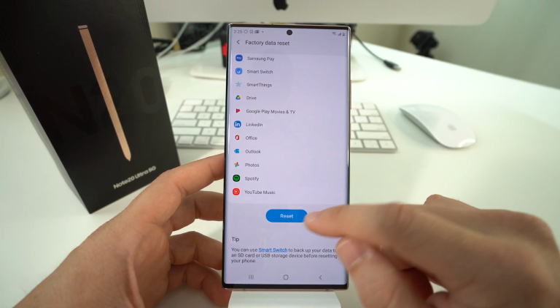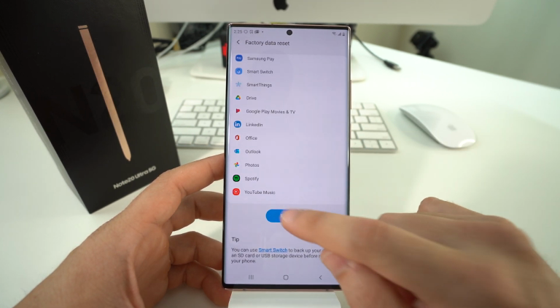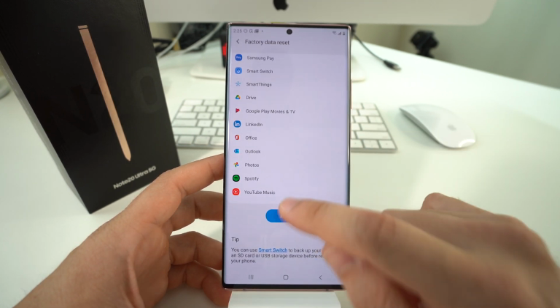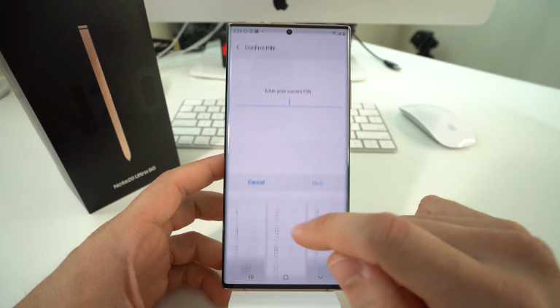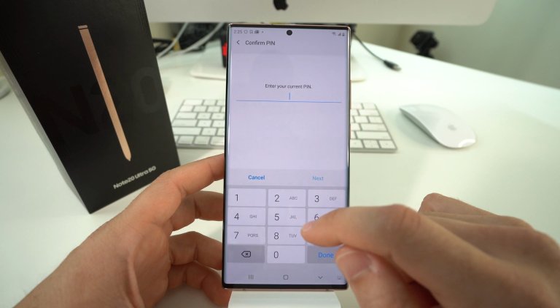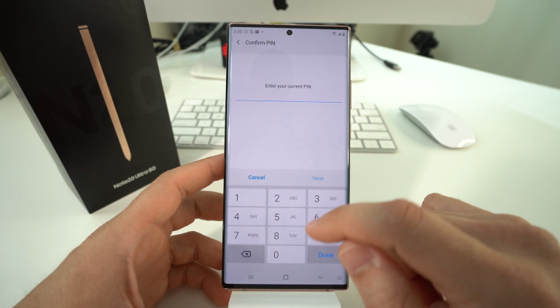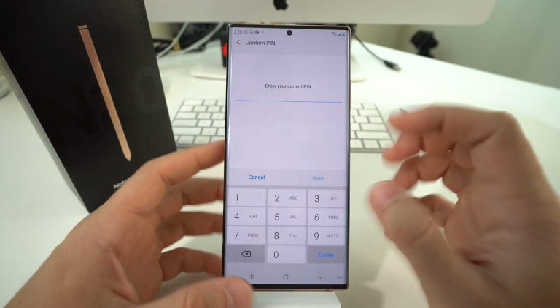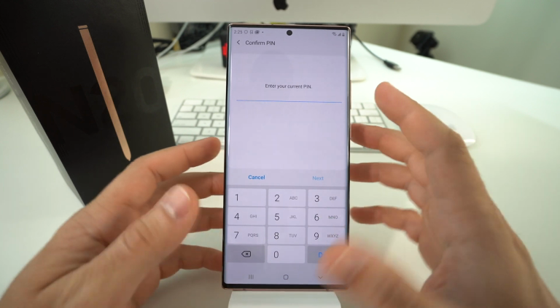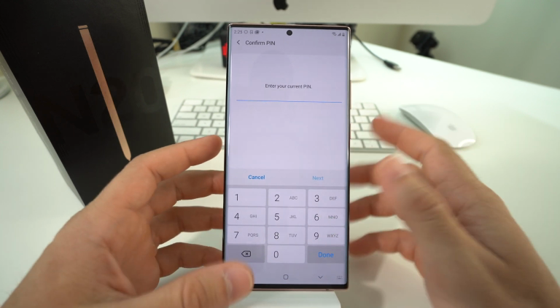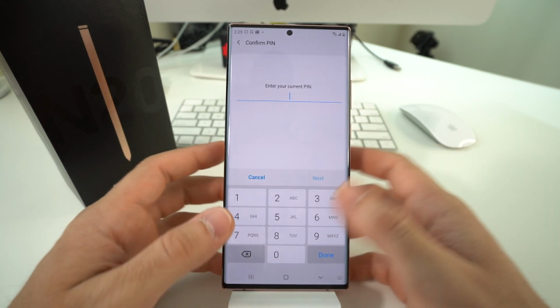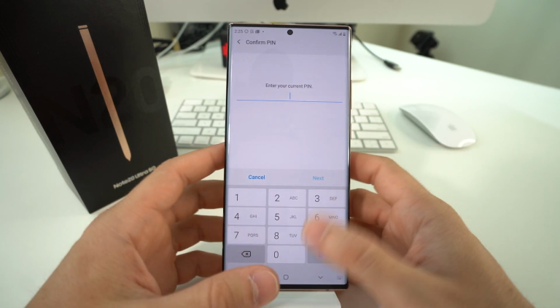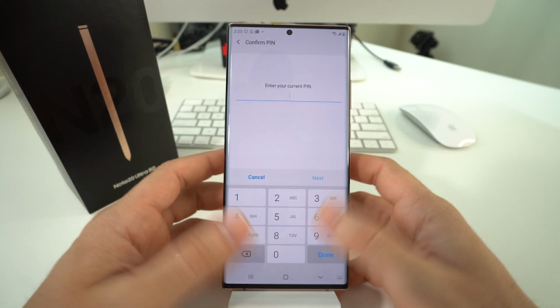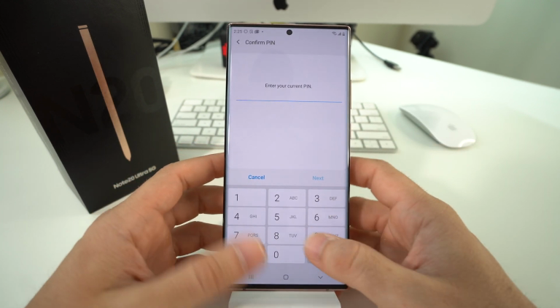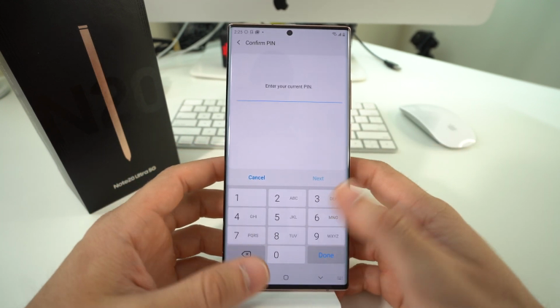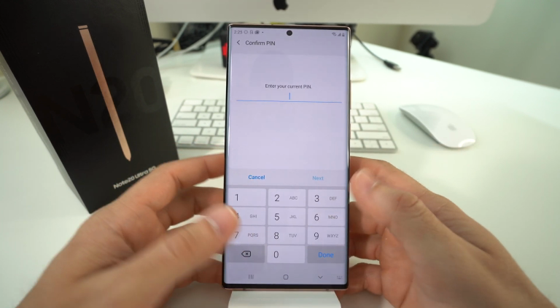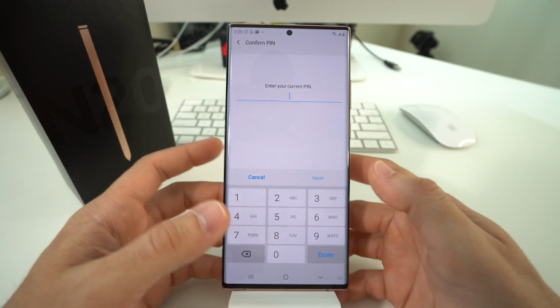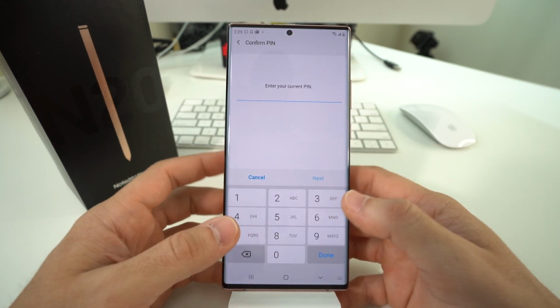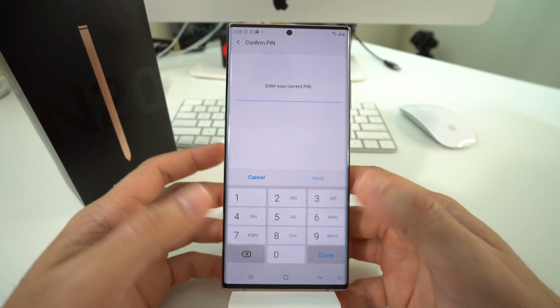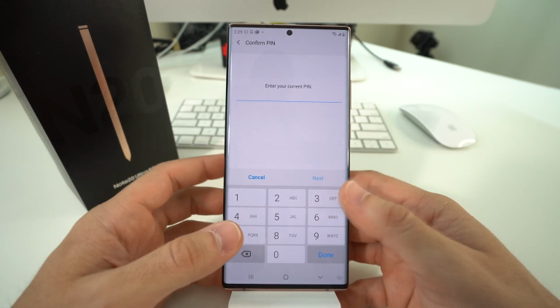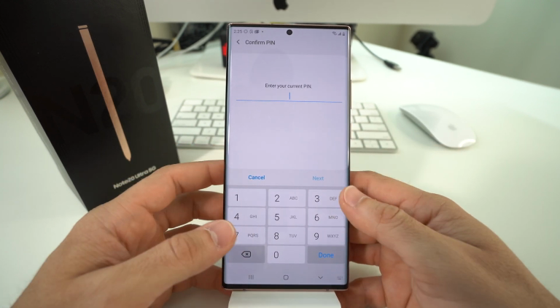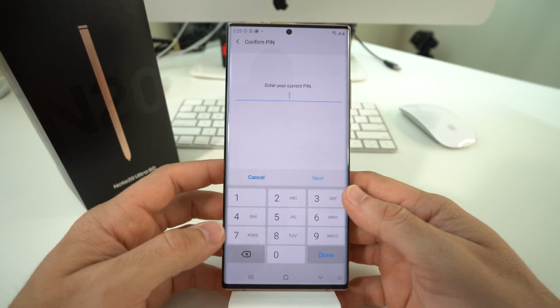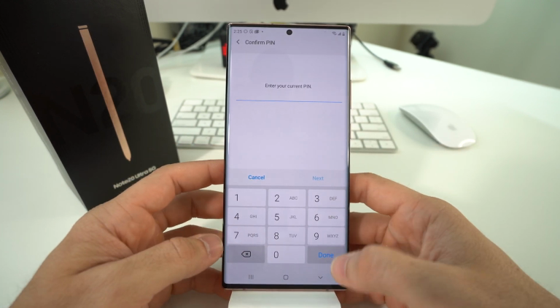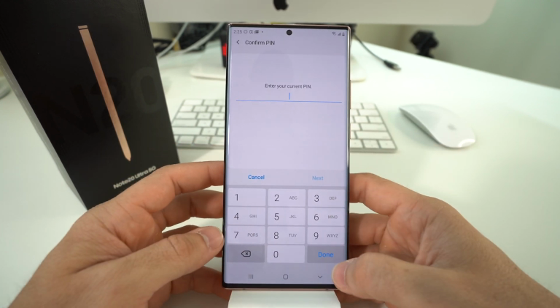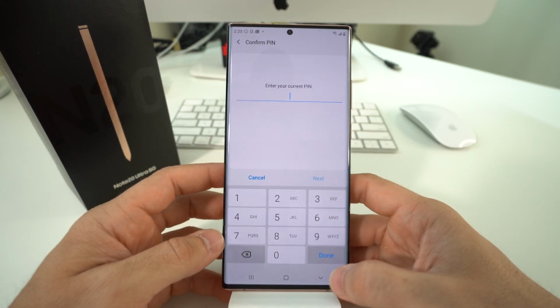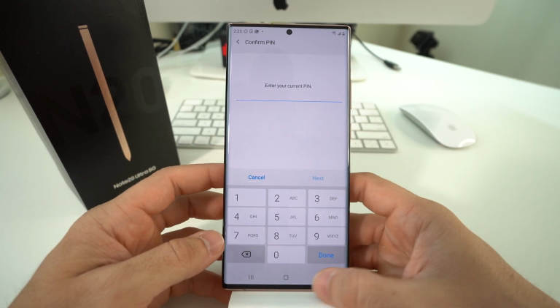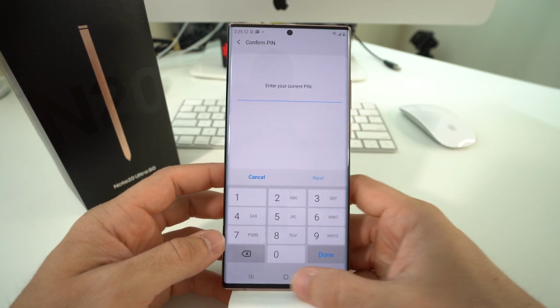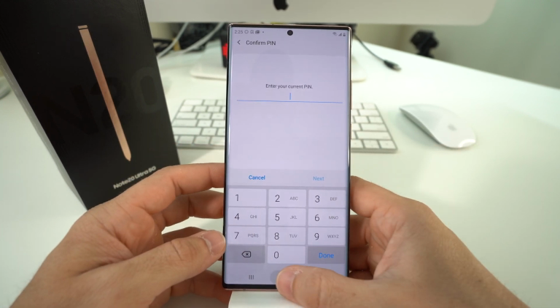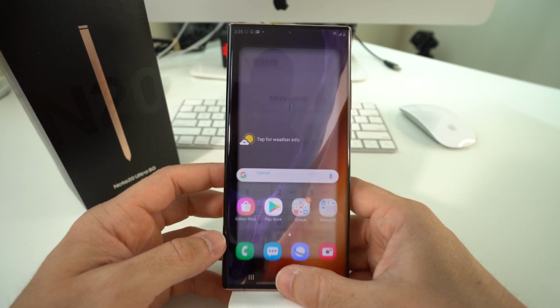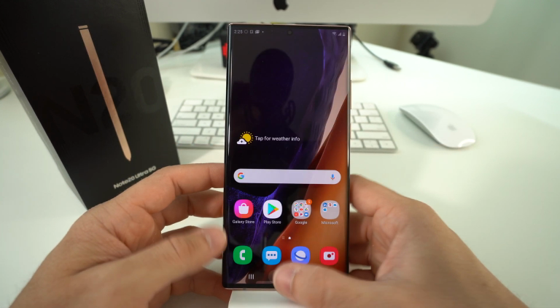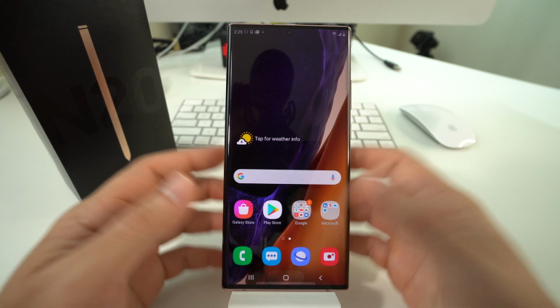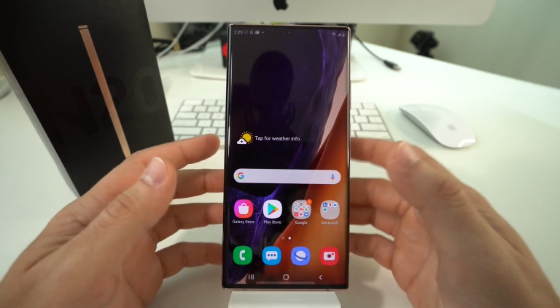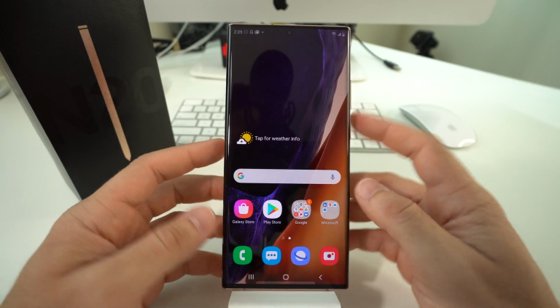Once you're ready, hit Reset. It's going to ask you to confirm your password if you have one, and then the reset process will begin.